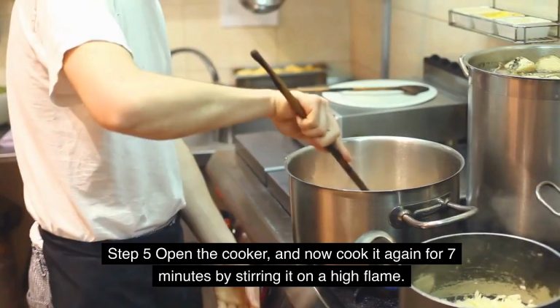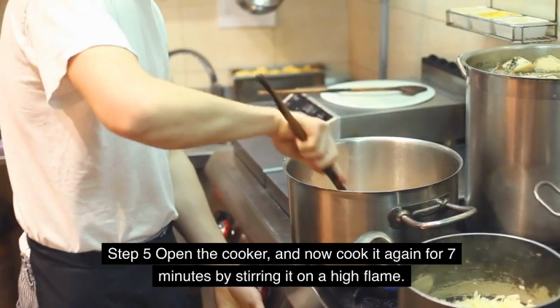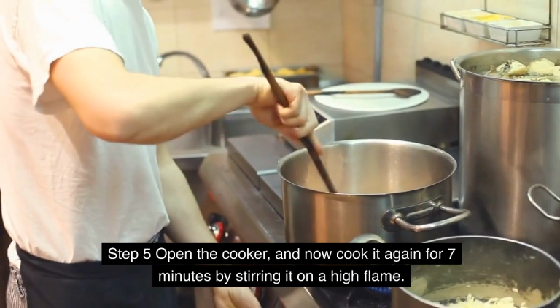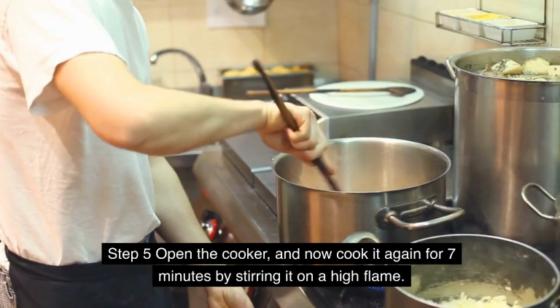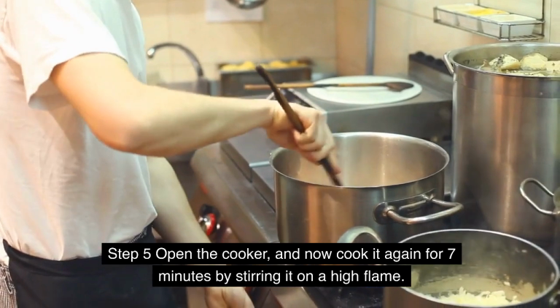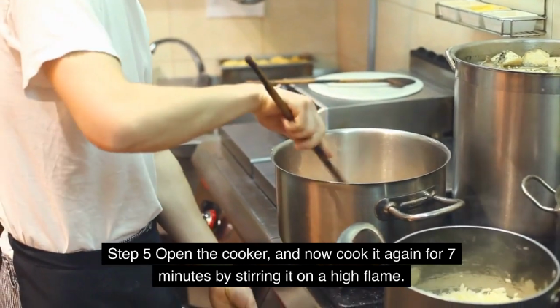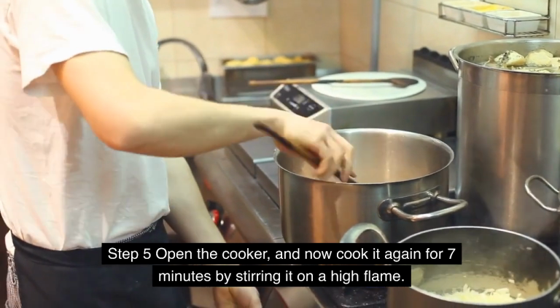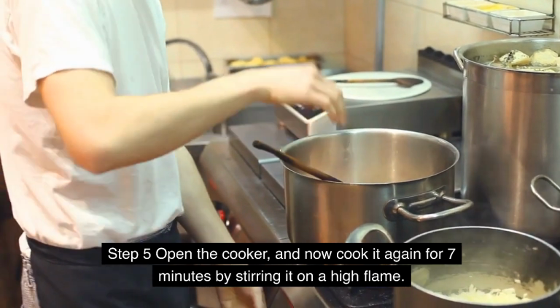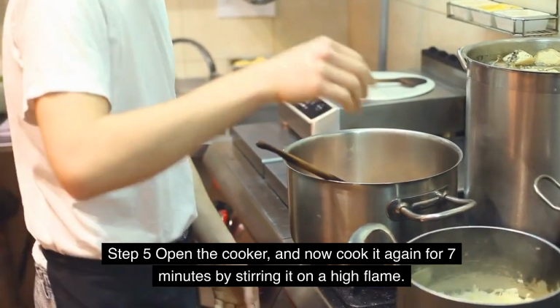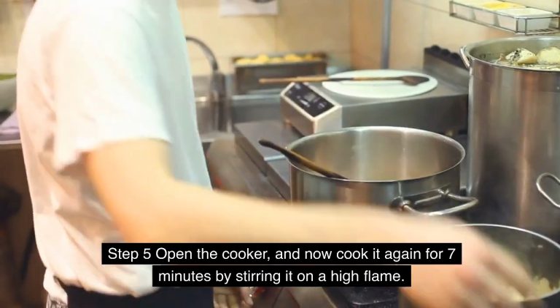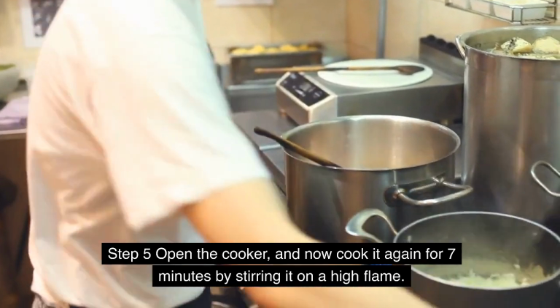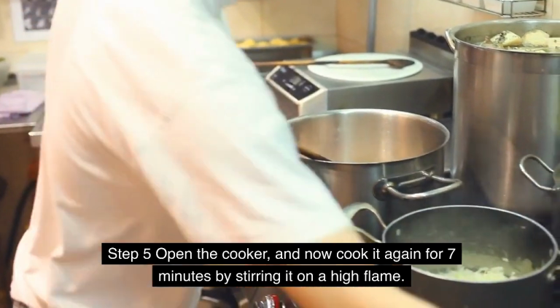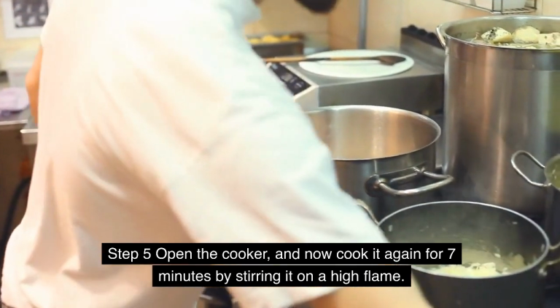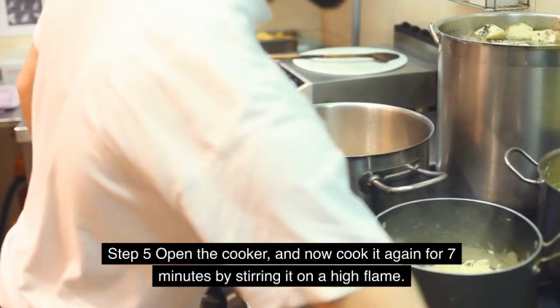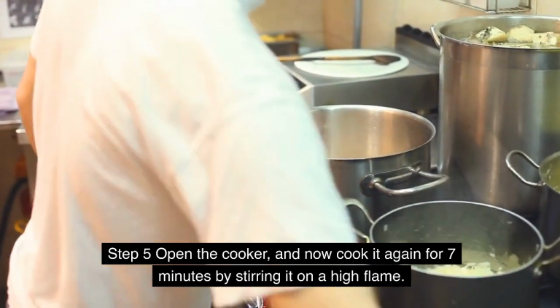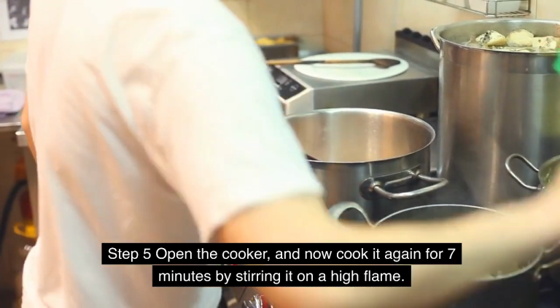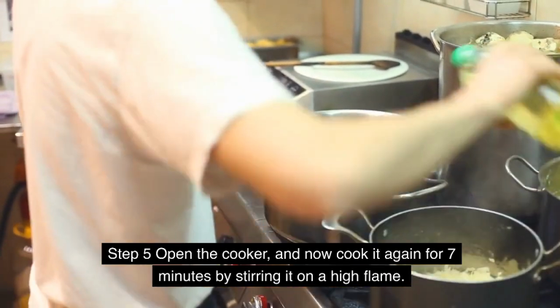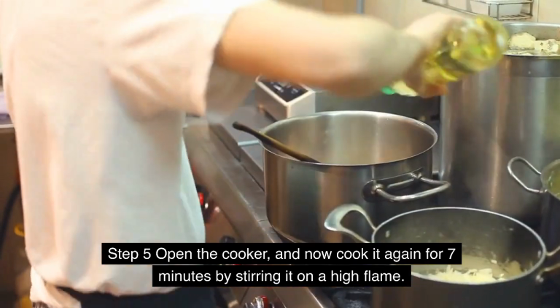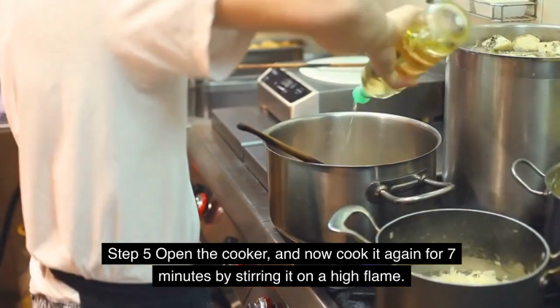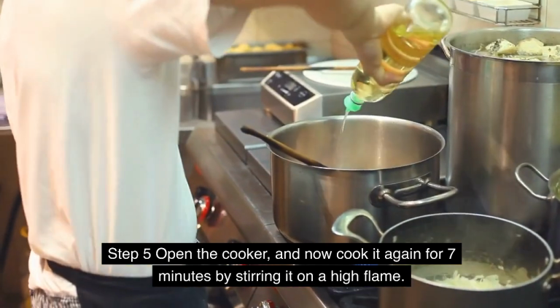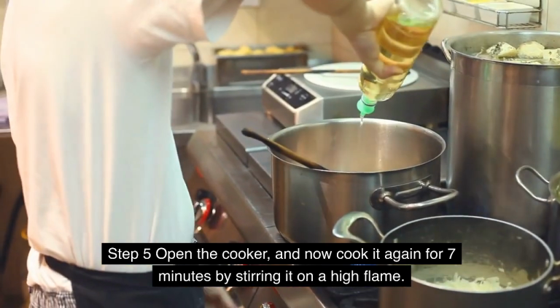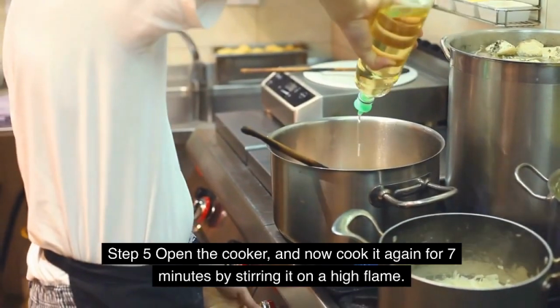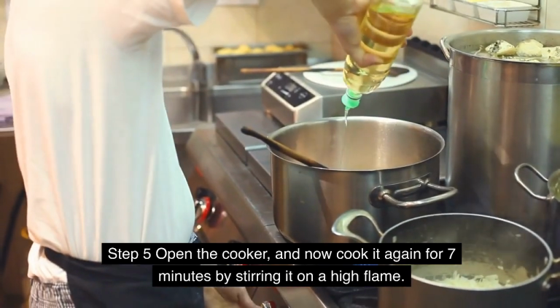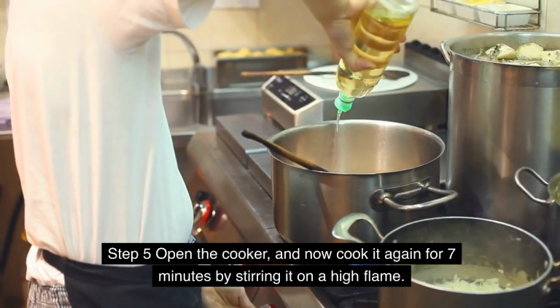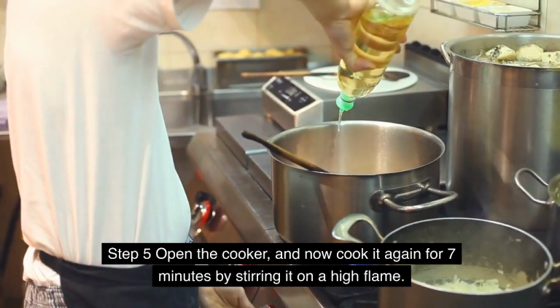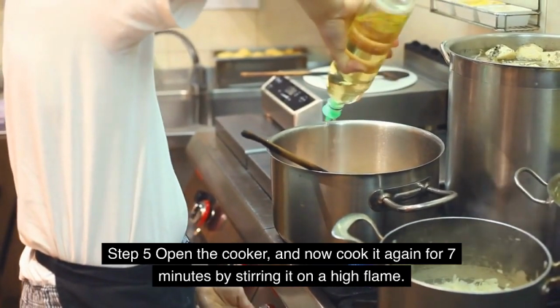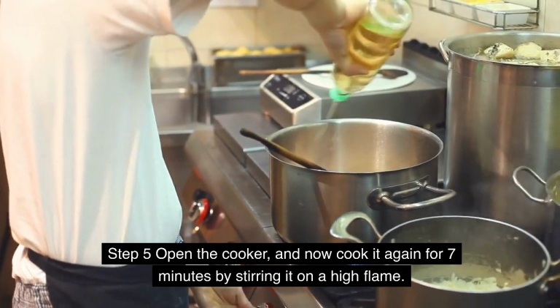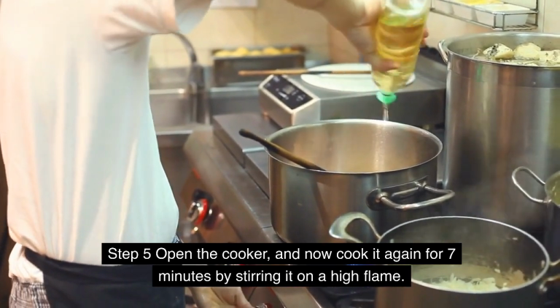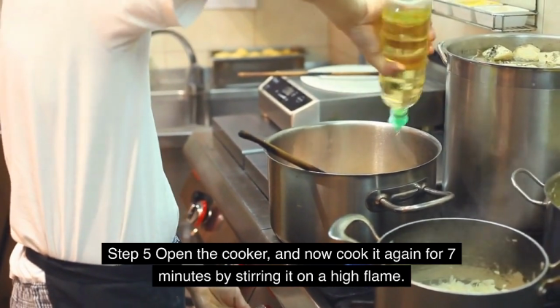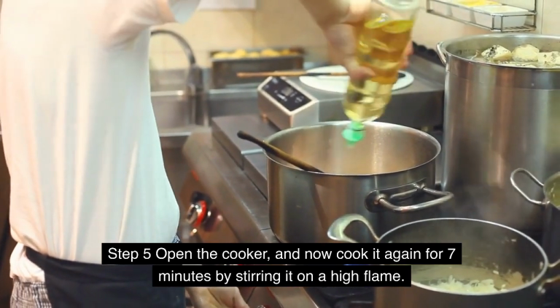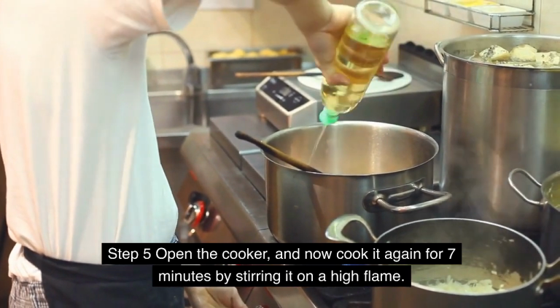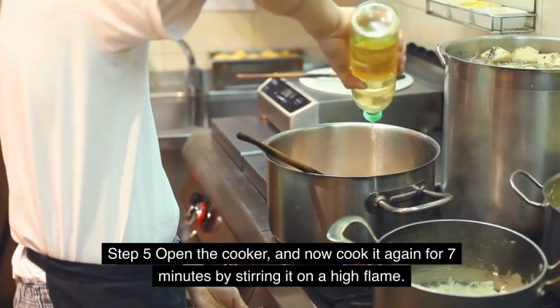Step 5: Open the cooker and cook it again for 7 minutes by stirring on a high flame.